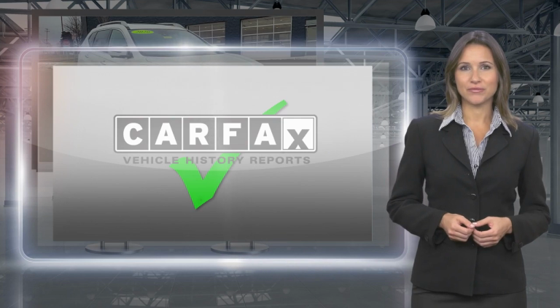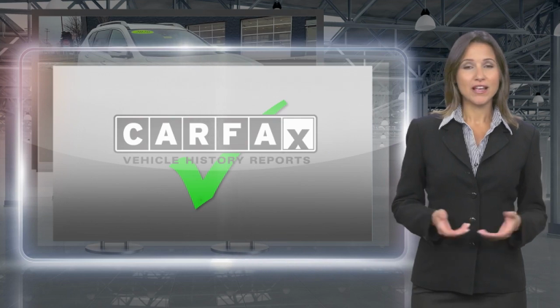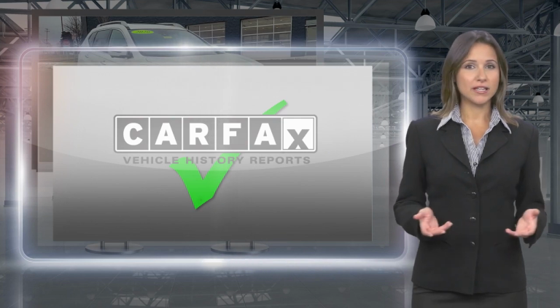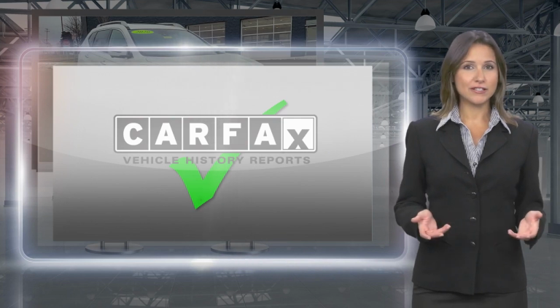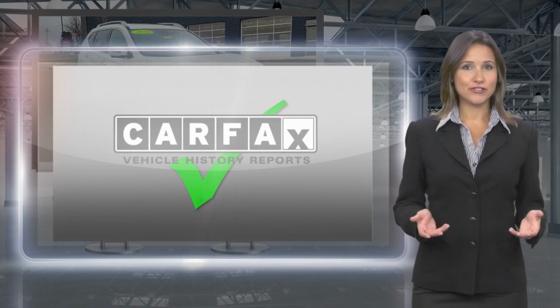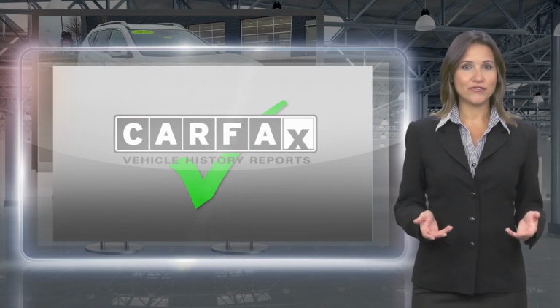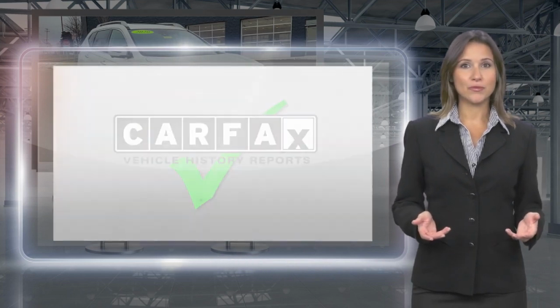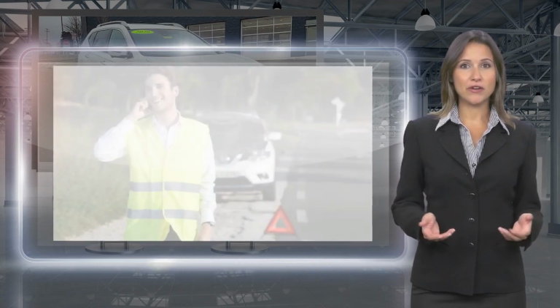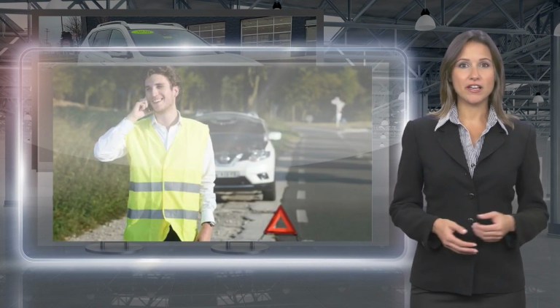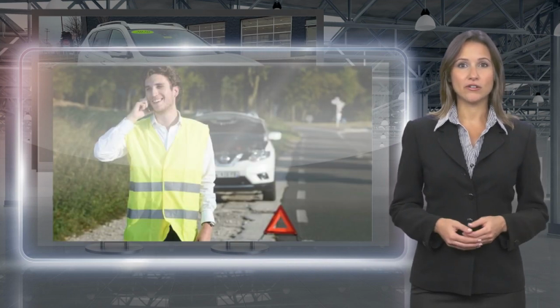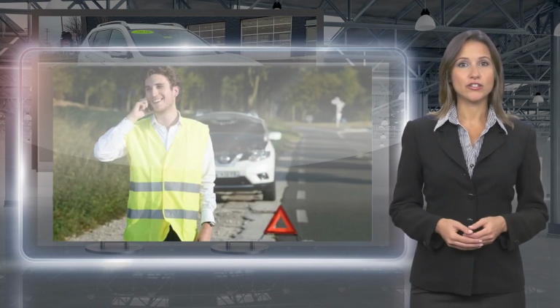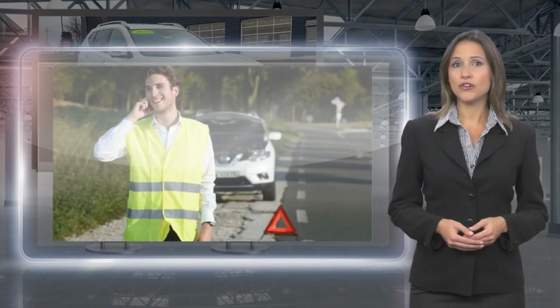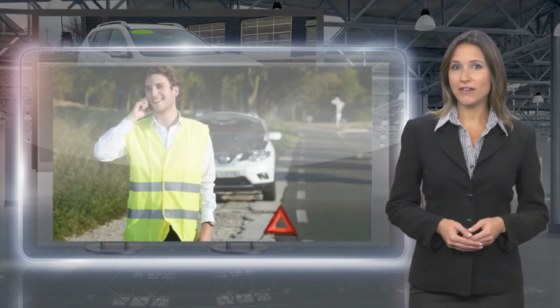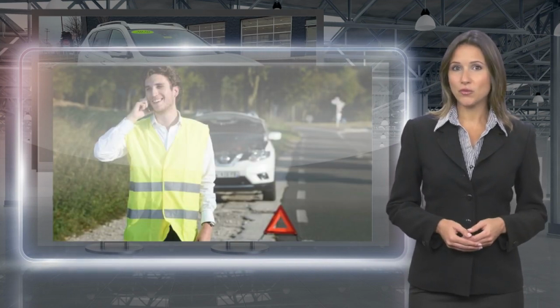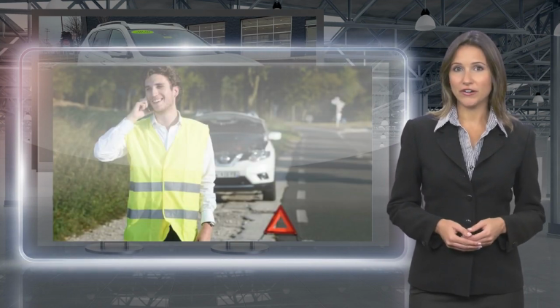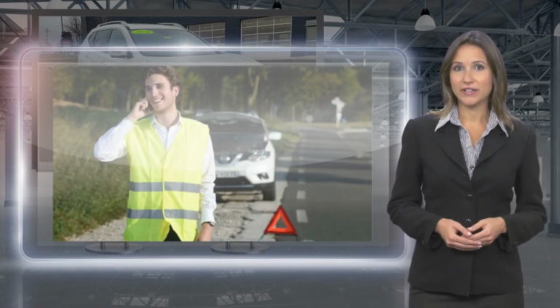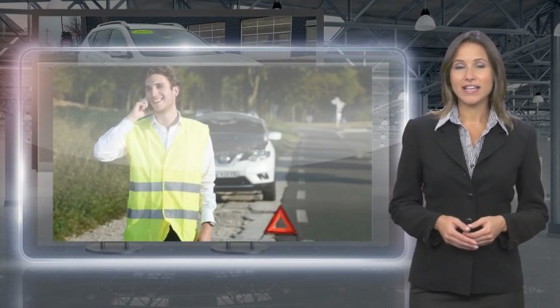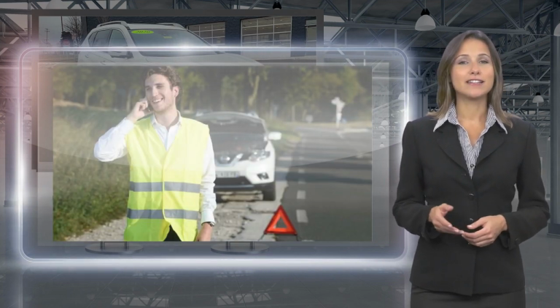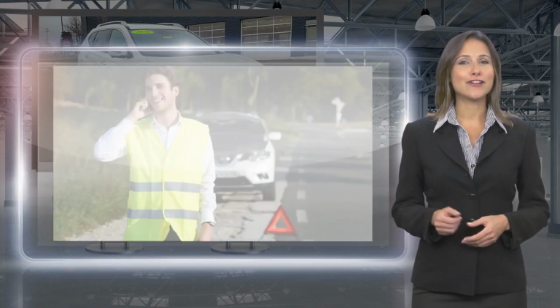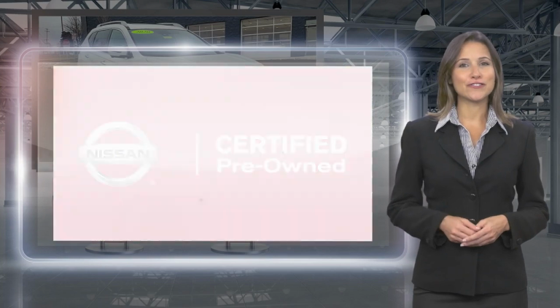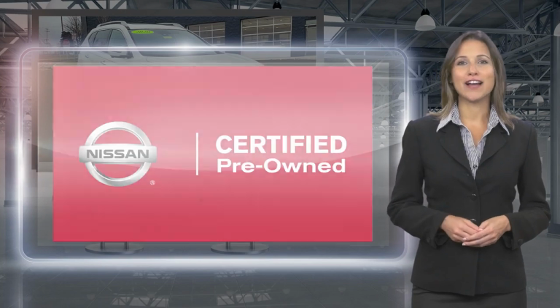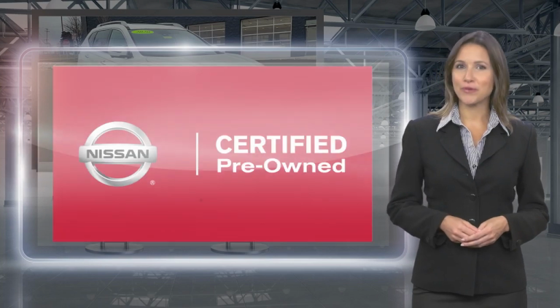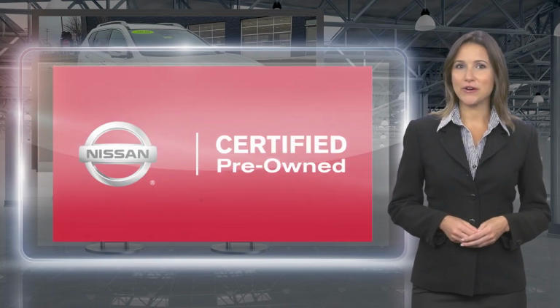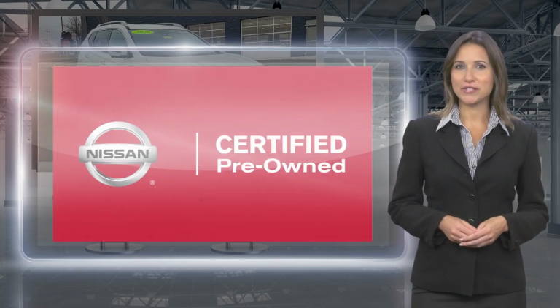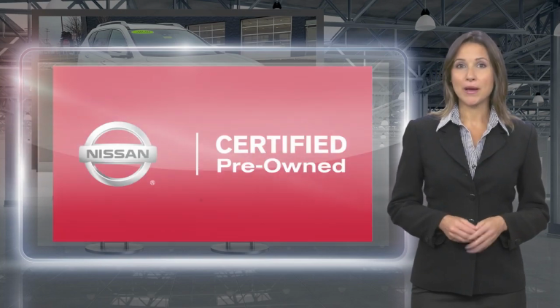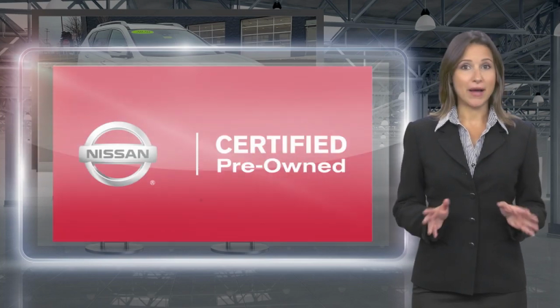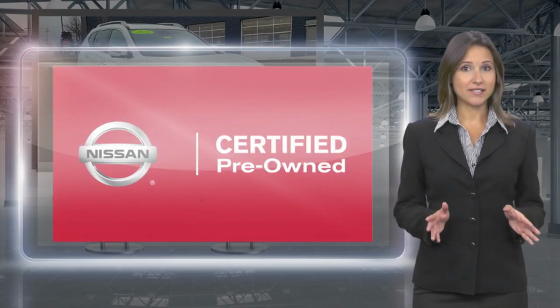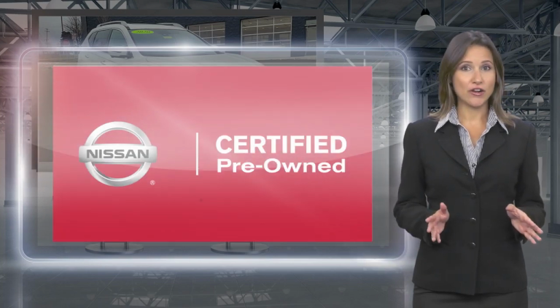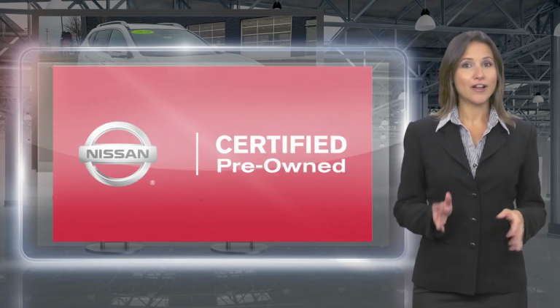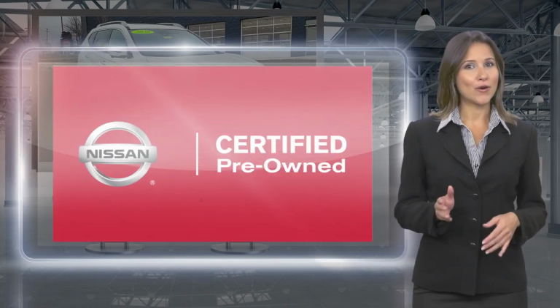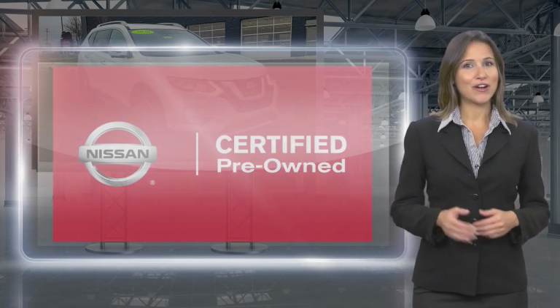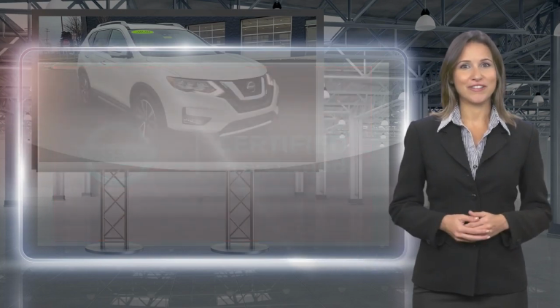With a Nissan Certified Pre-owned vehicle, you don't have to wonder. Nissan Certified Pre-owned. Buy smart, own confidence.